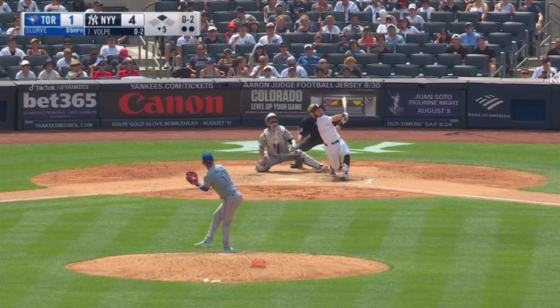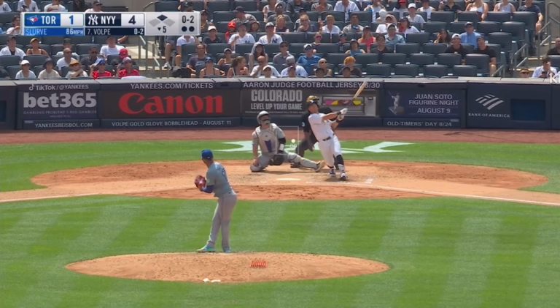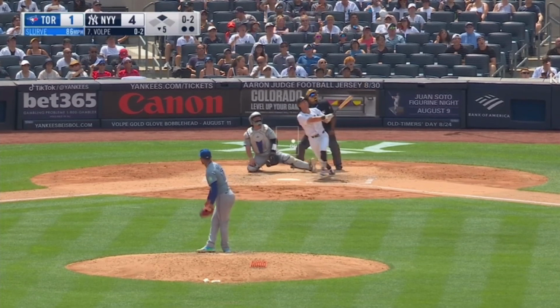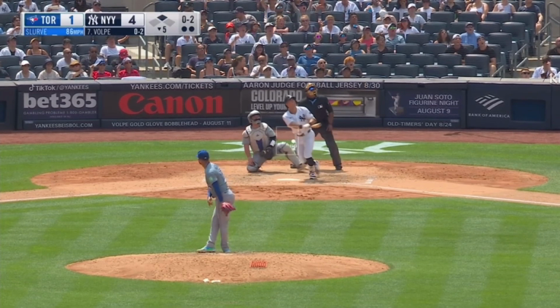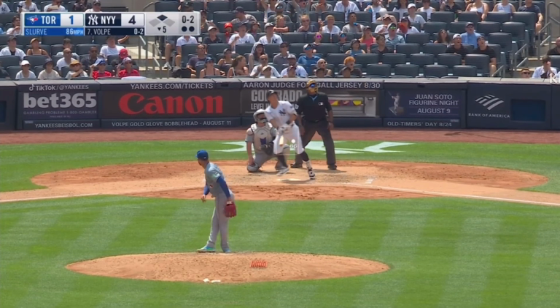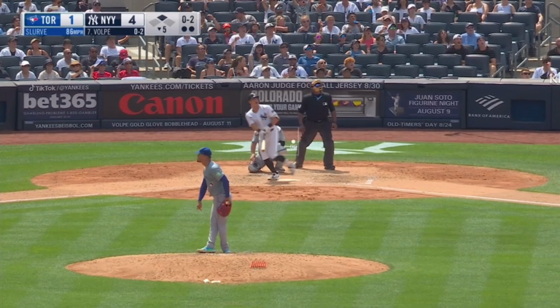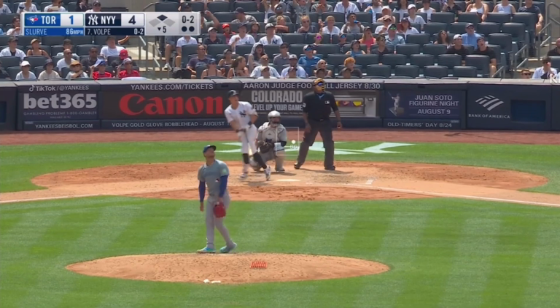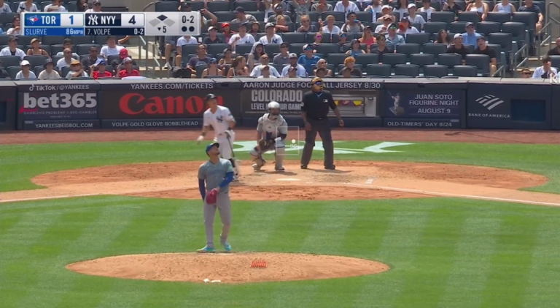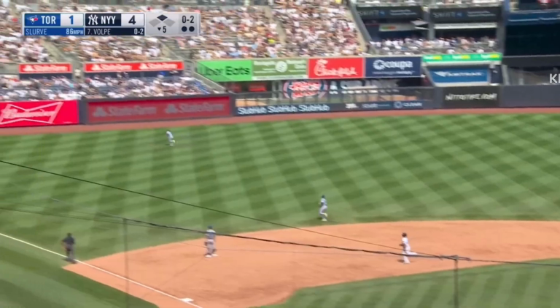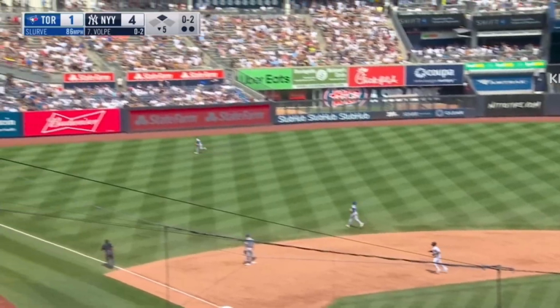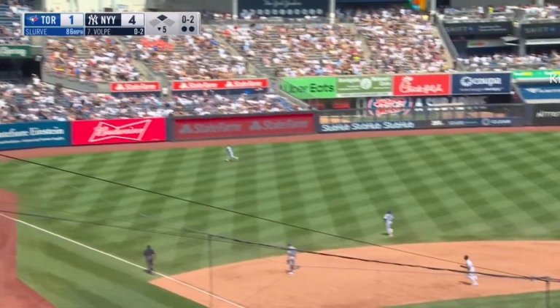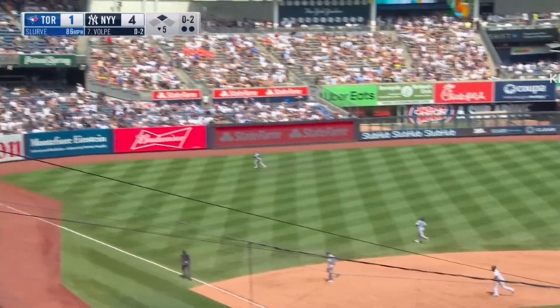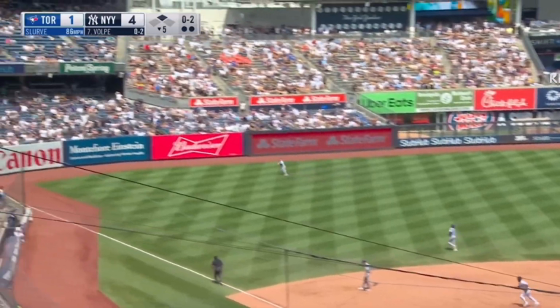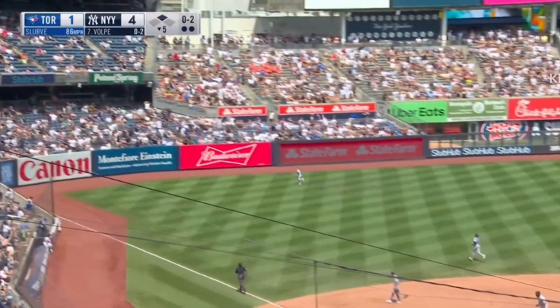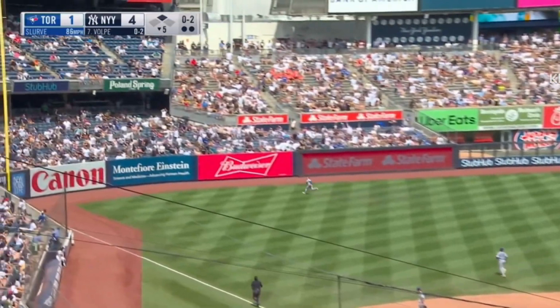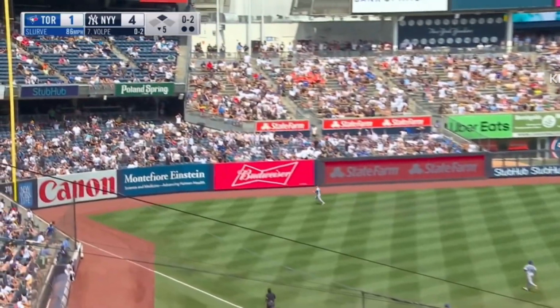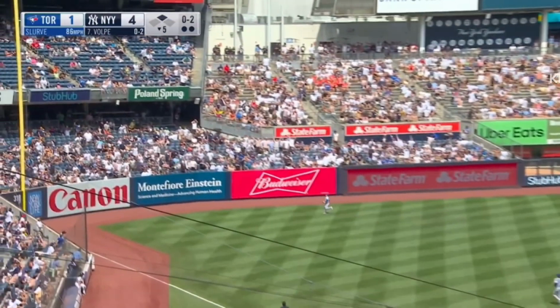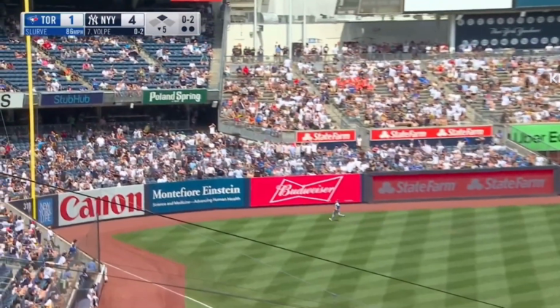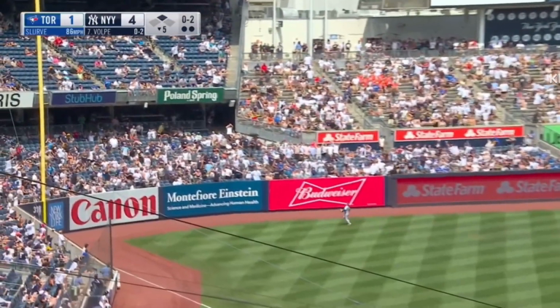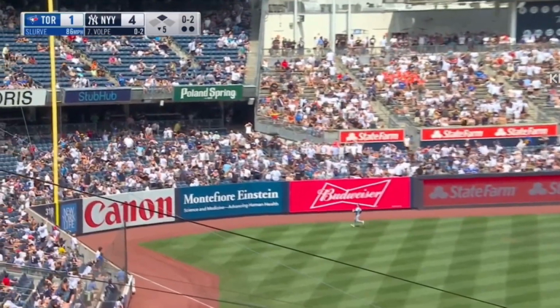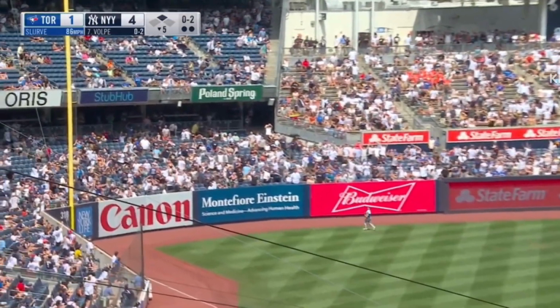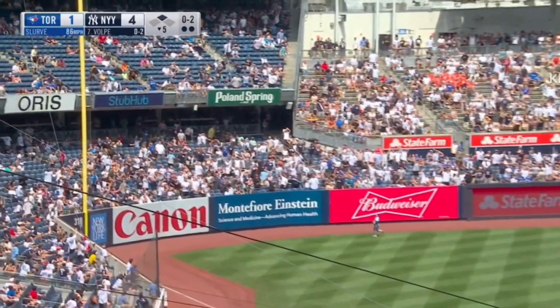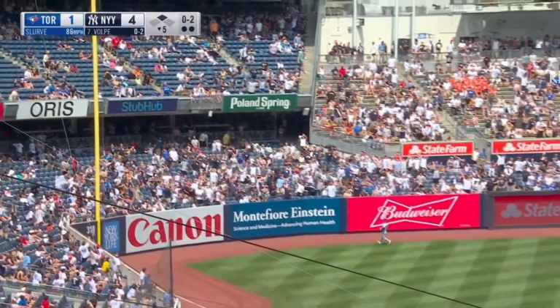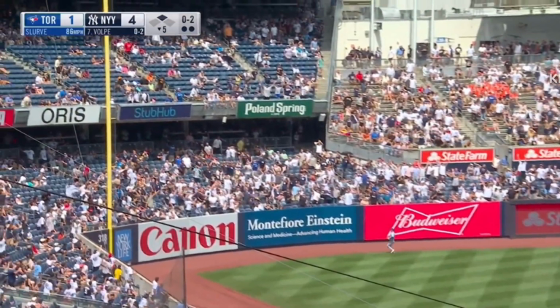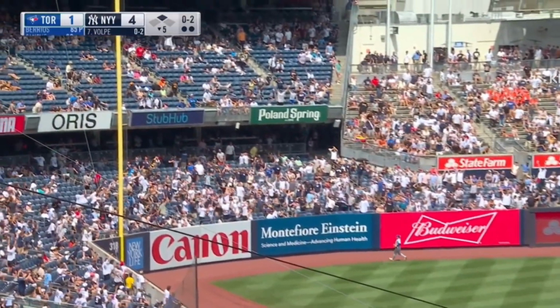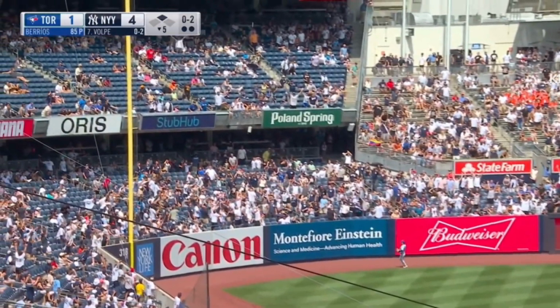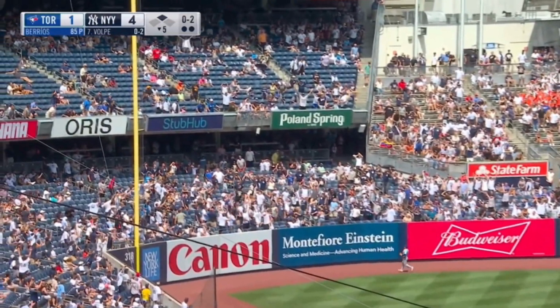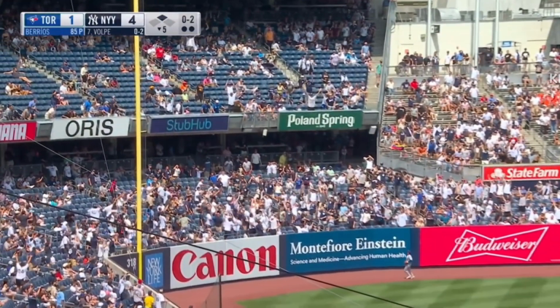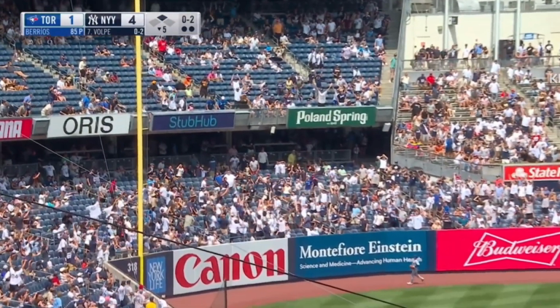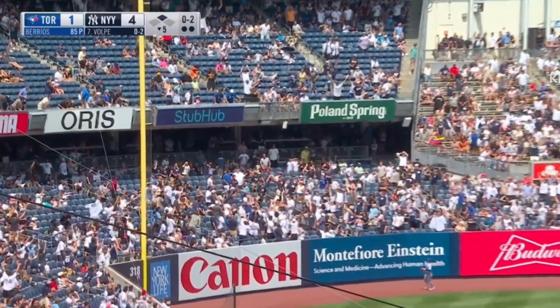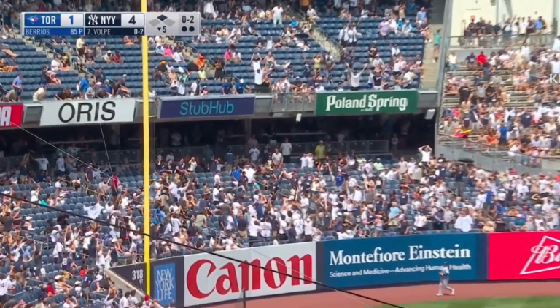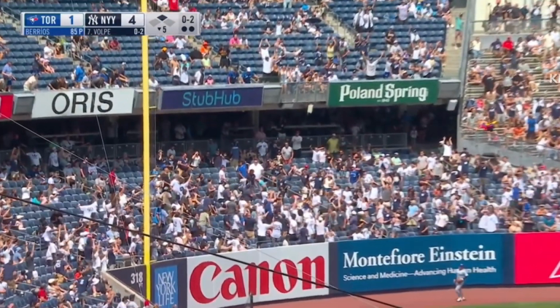High fly ball, deep left field. Schneider back on the track. Wall. See ya.